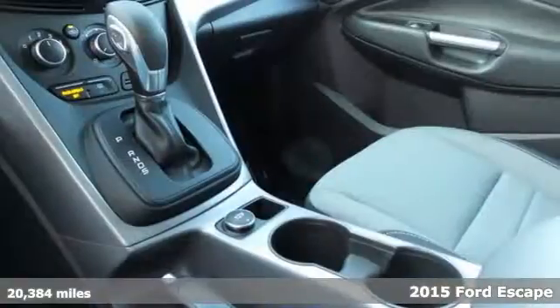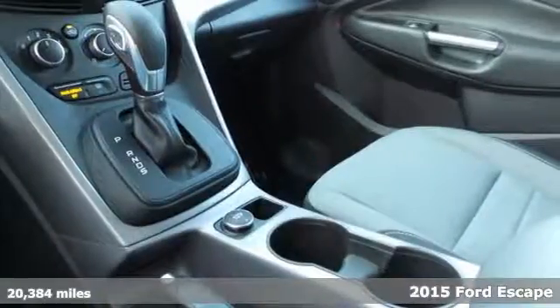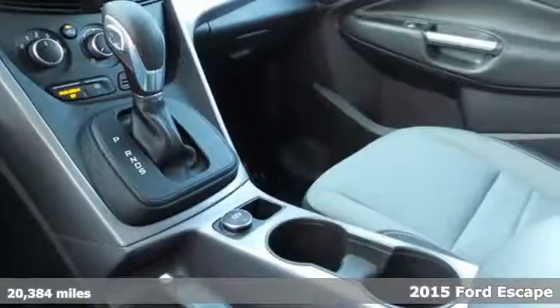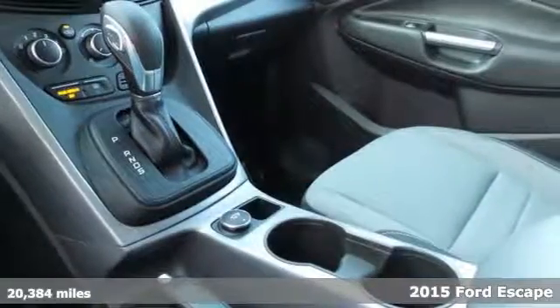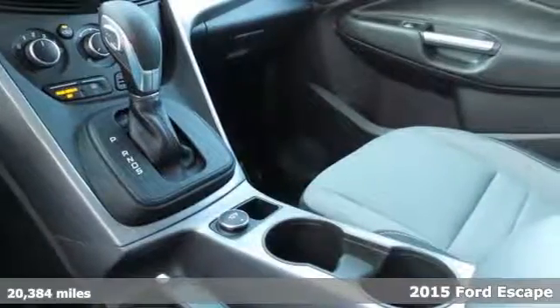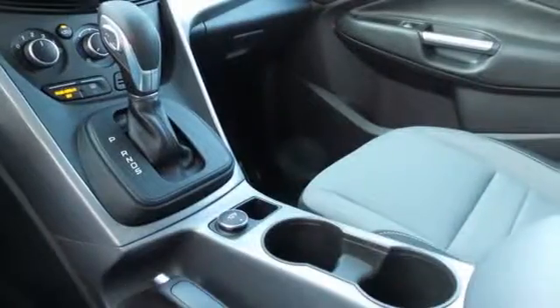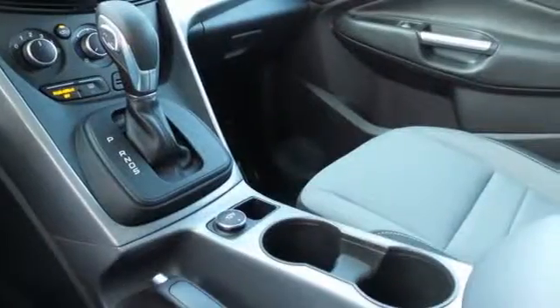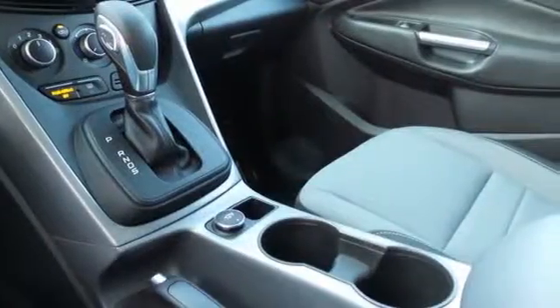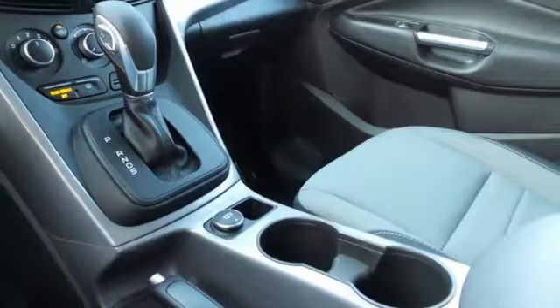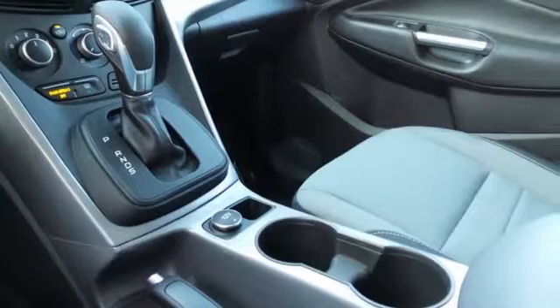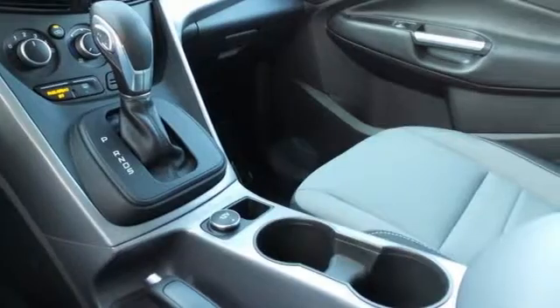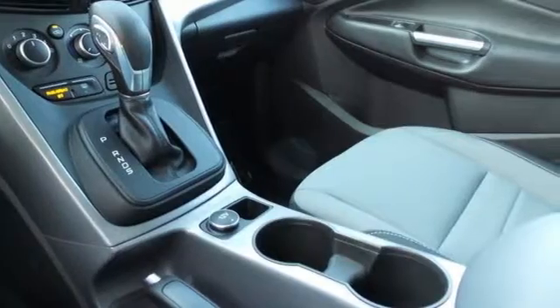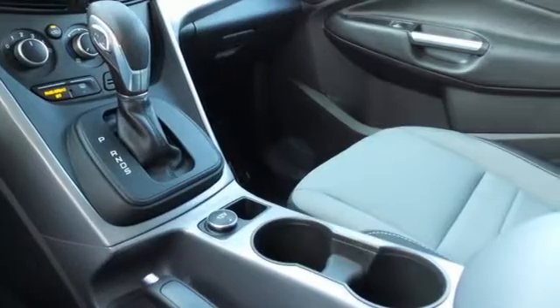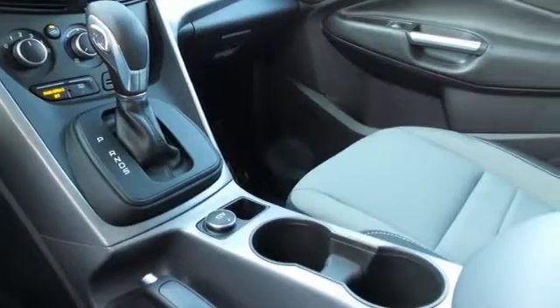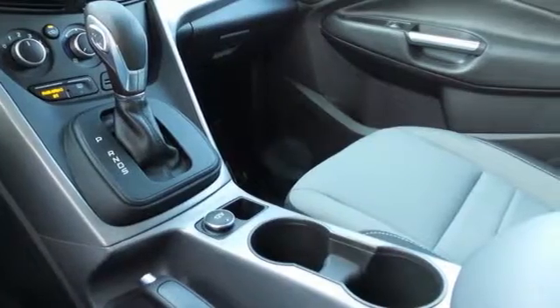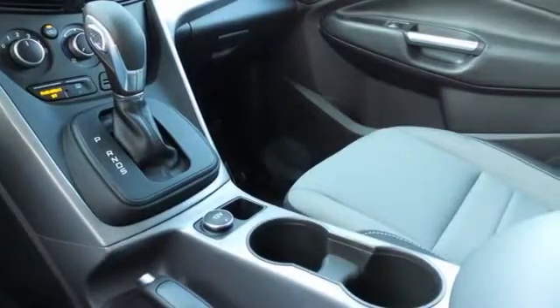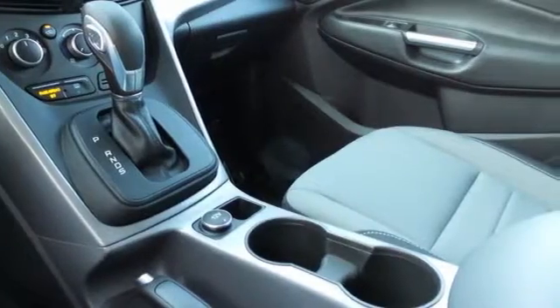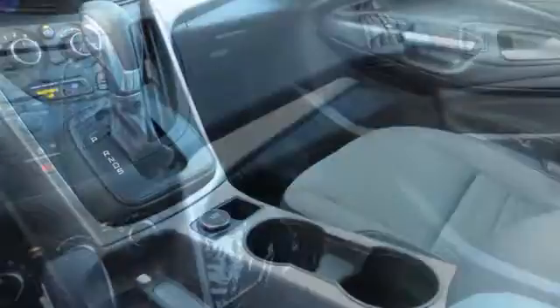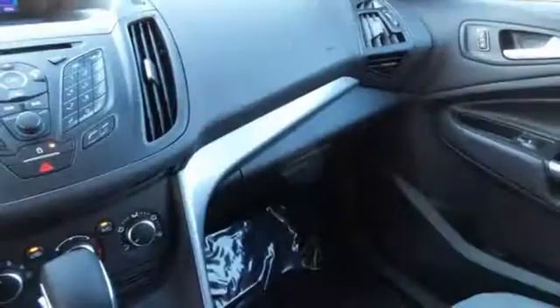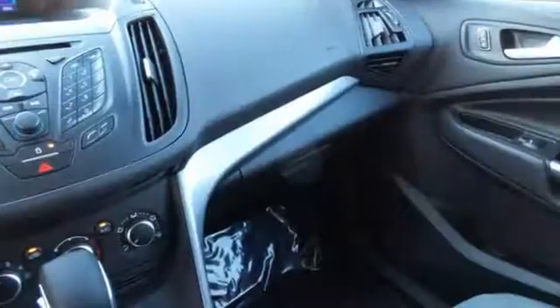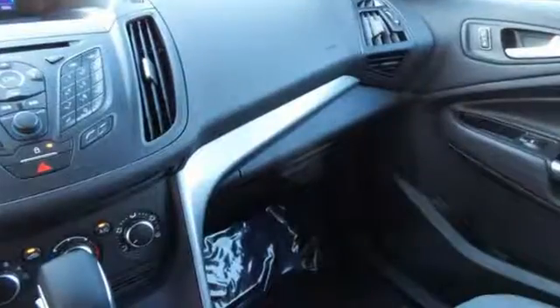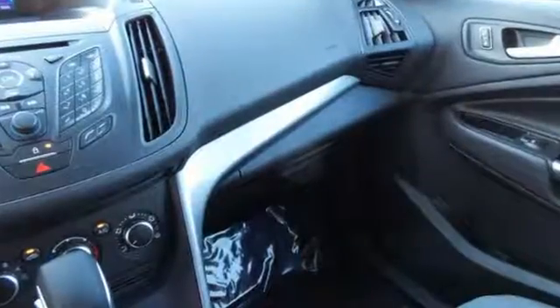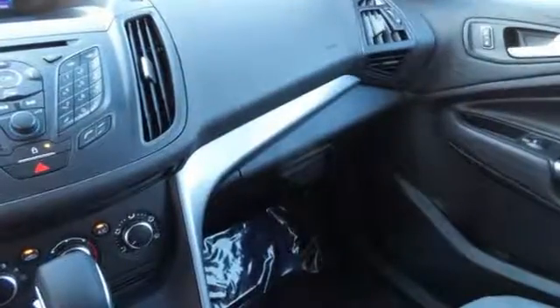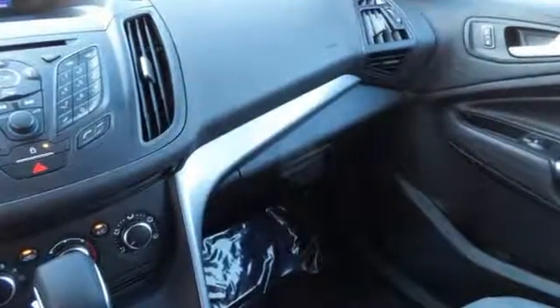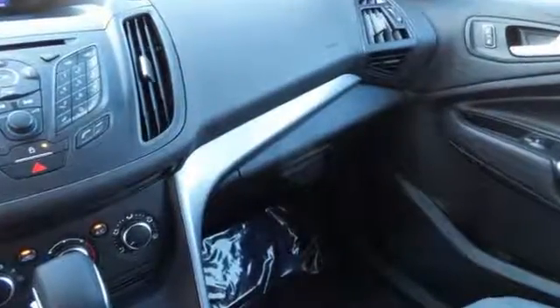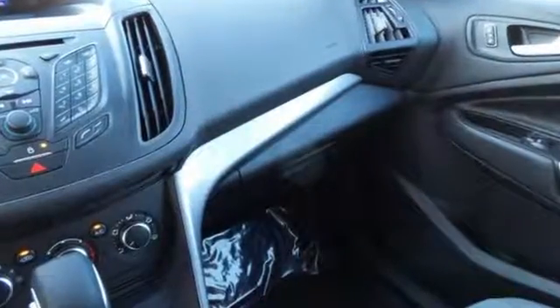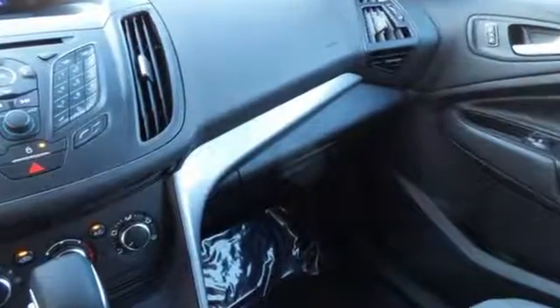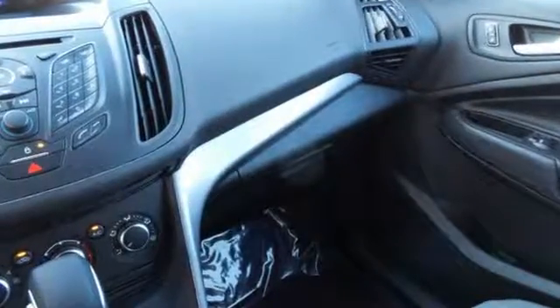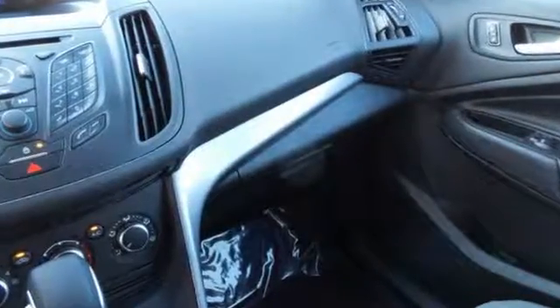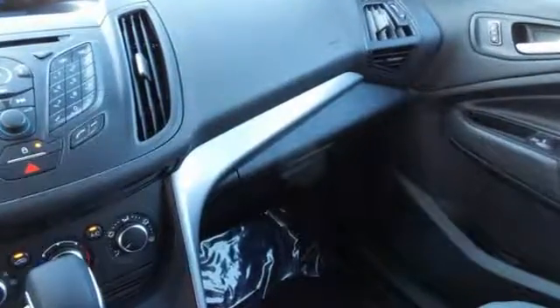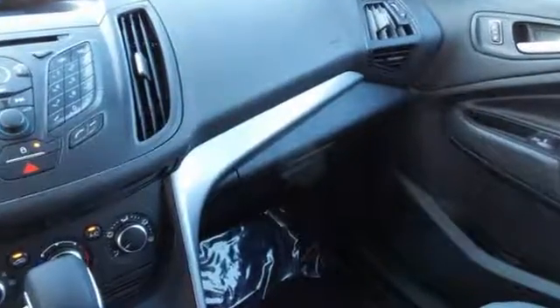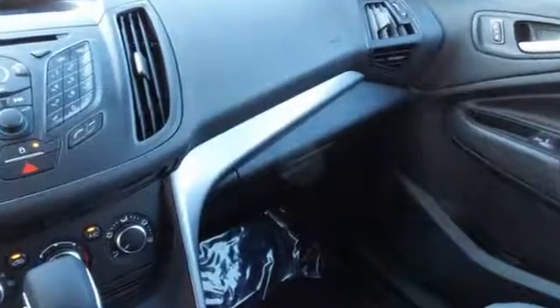Features include remote keyless entry, a multifunction steering wheel, and sync with MyFord voice activation.